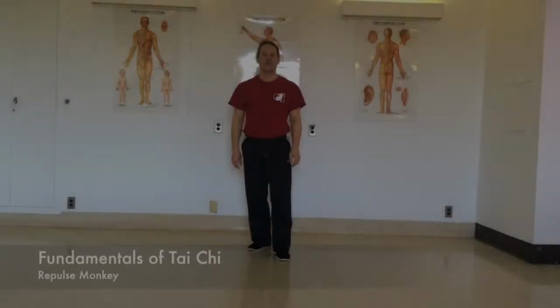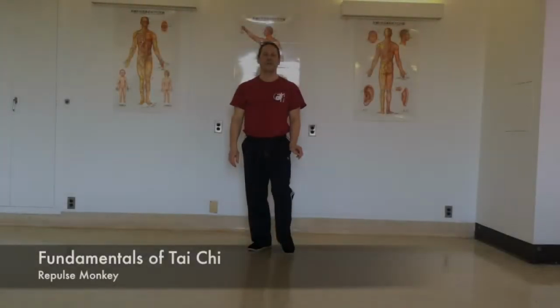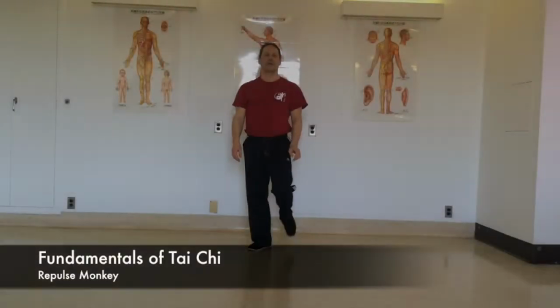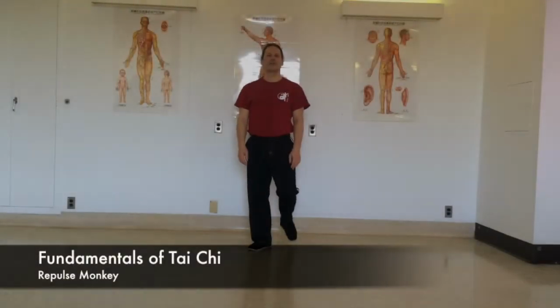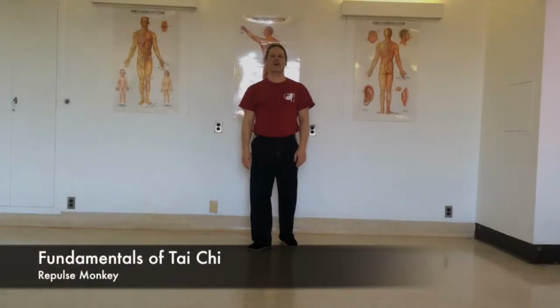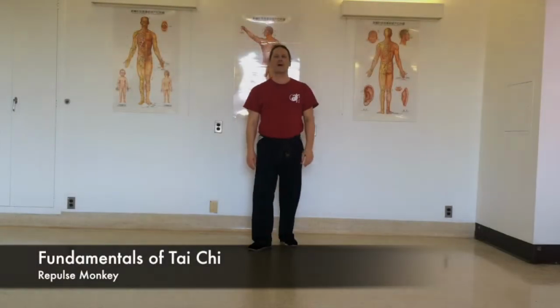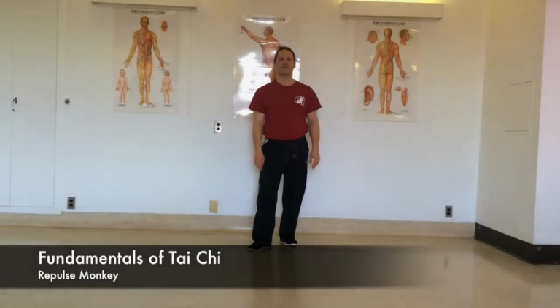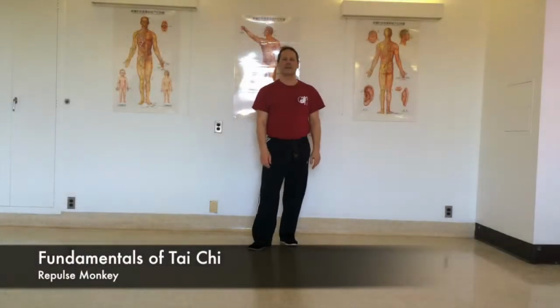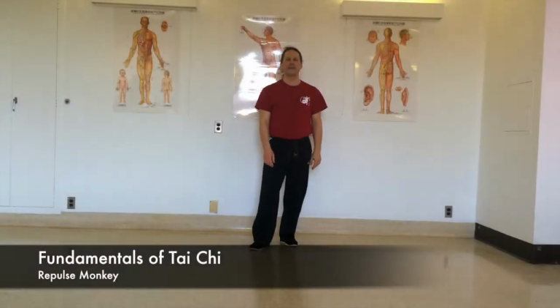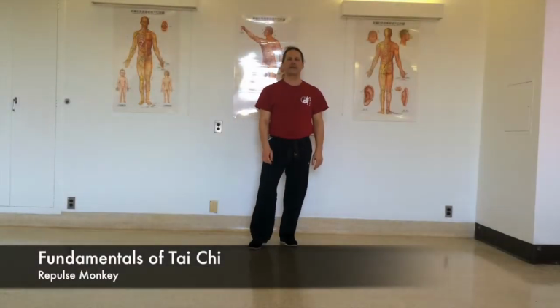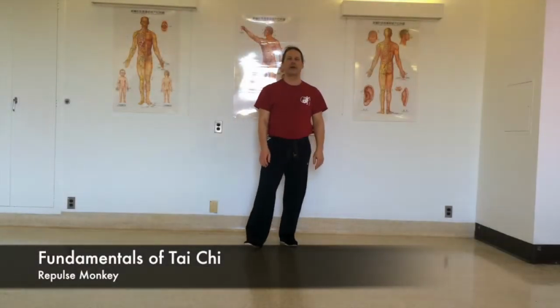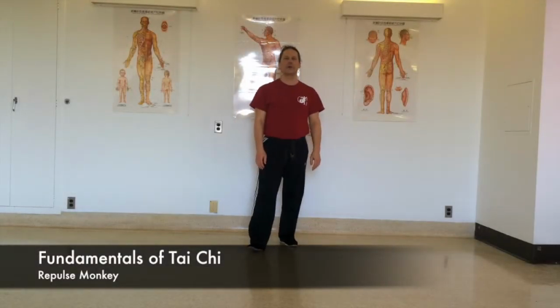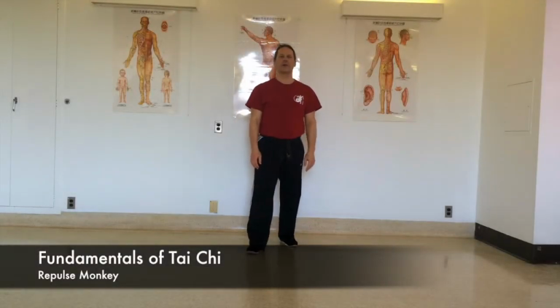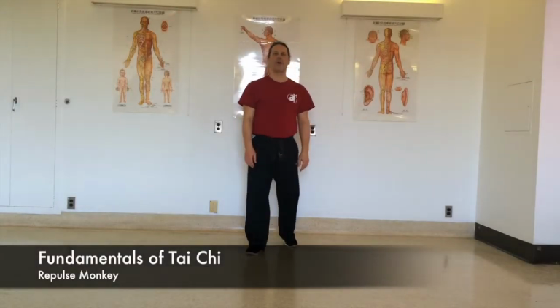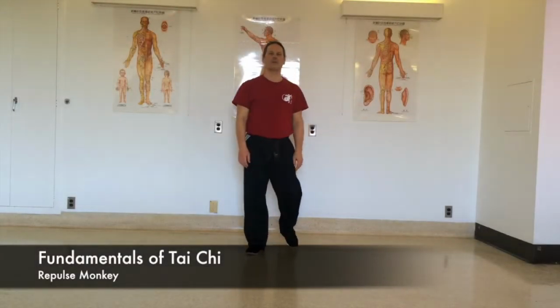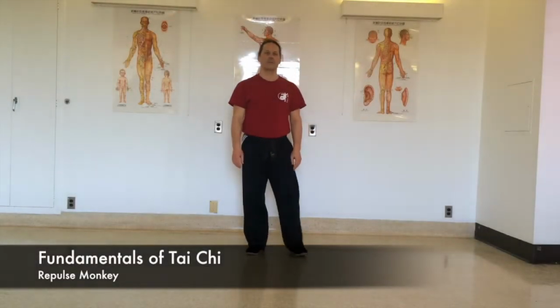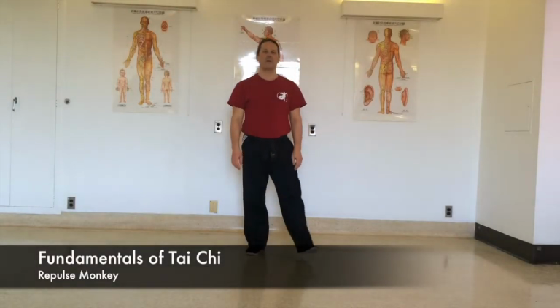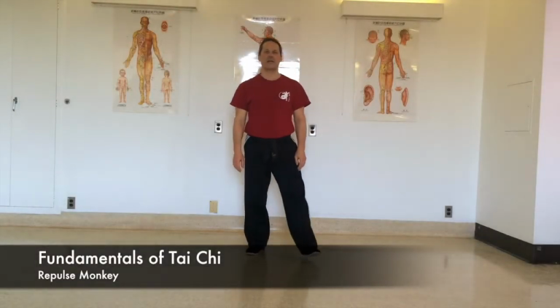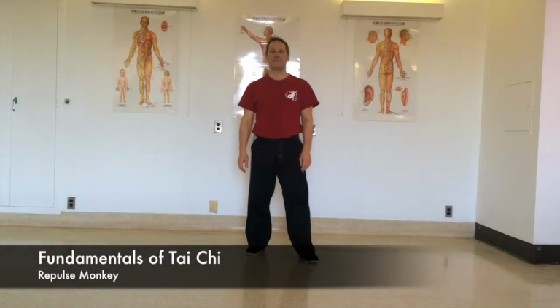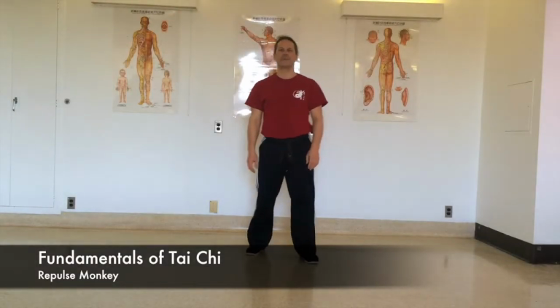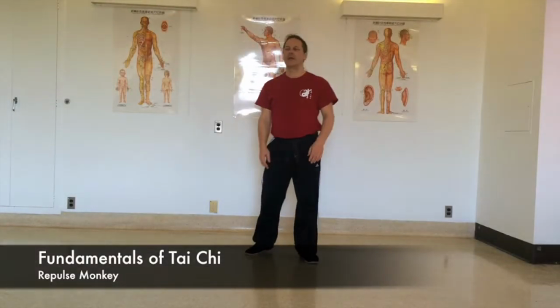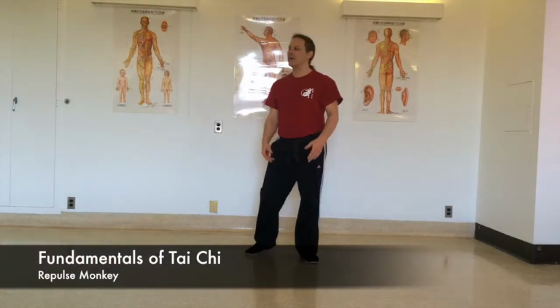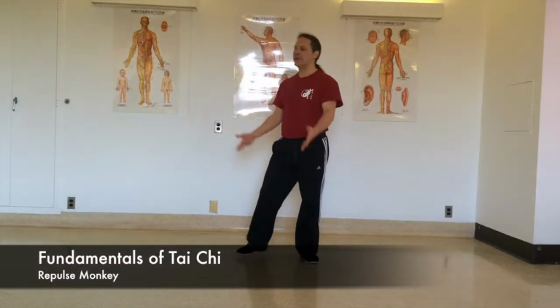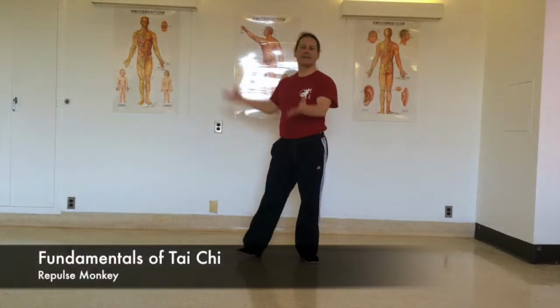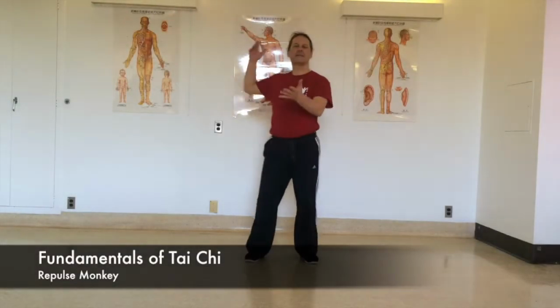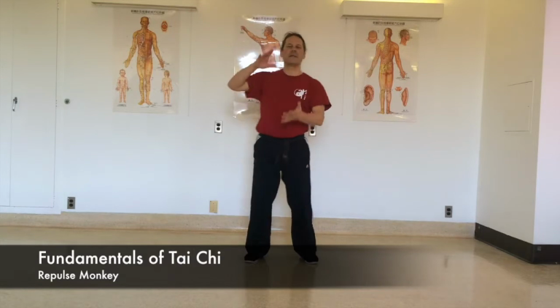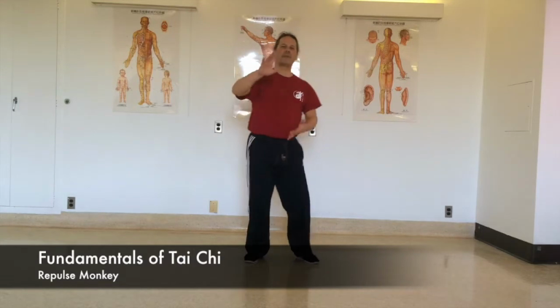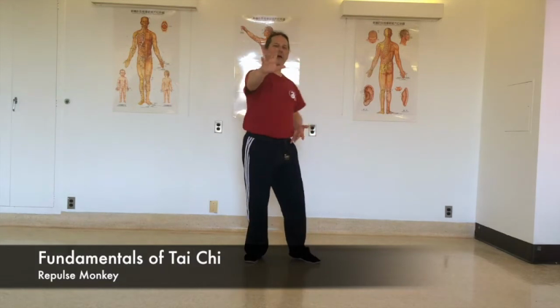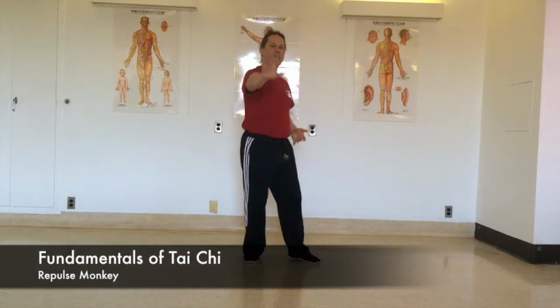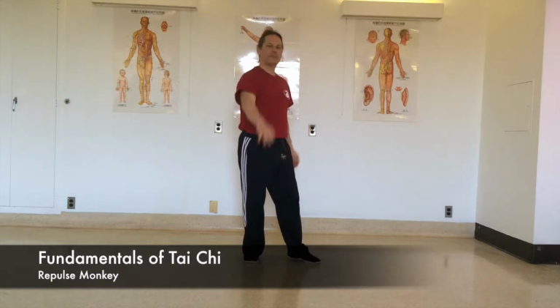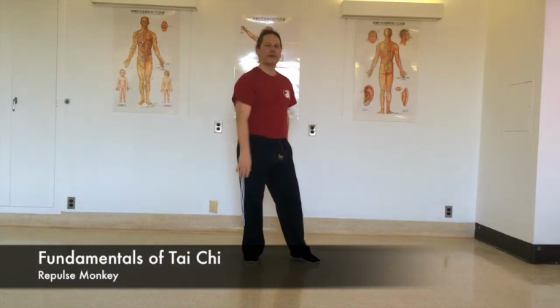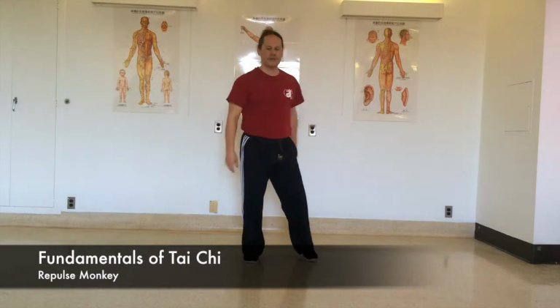Today we're going to talk about the technique called Repulse Monkey — basically stepping back and push.